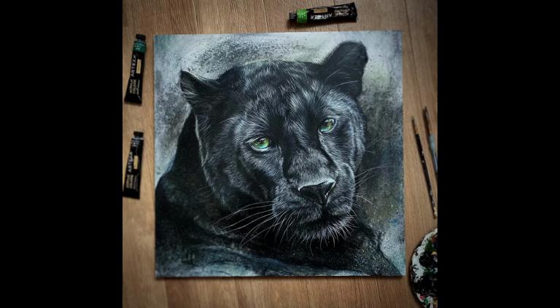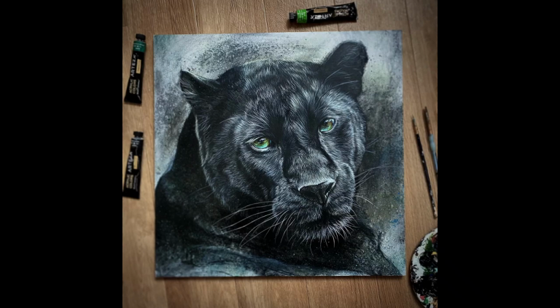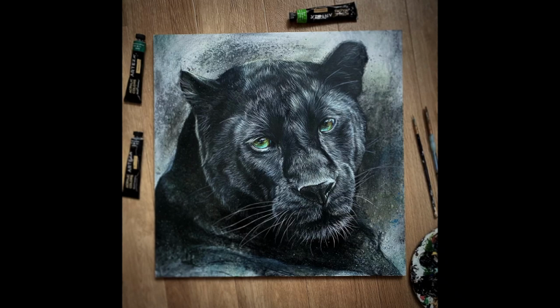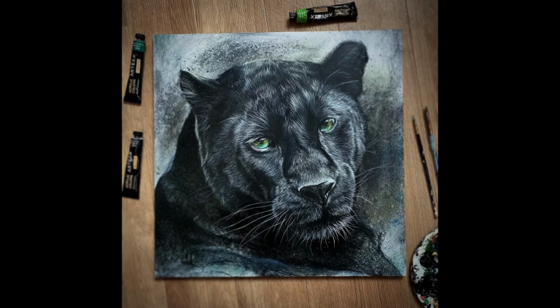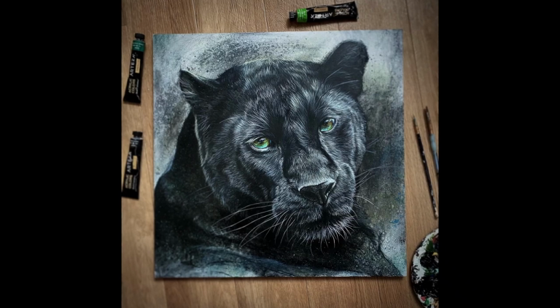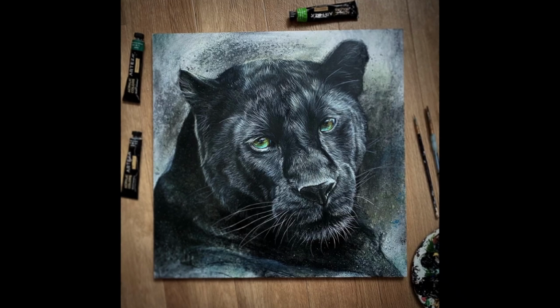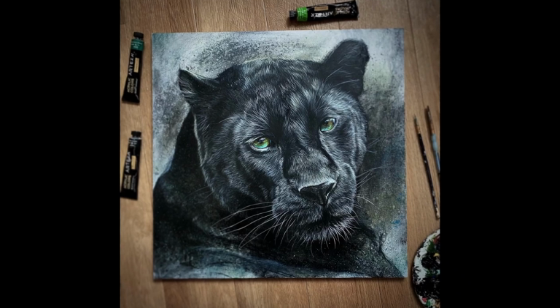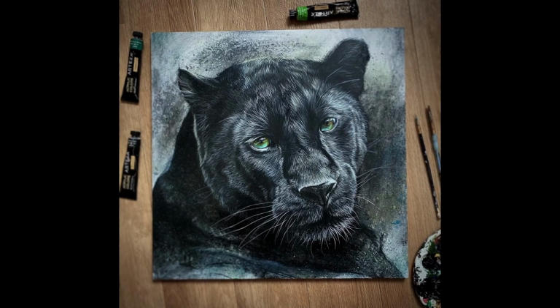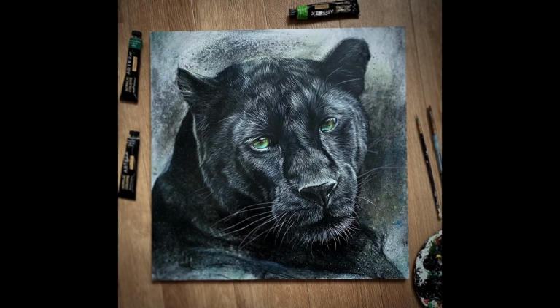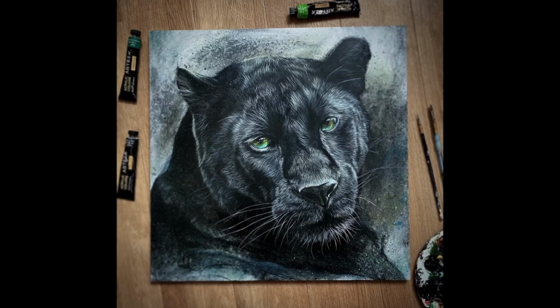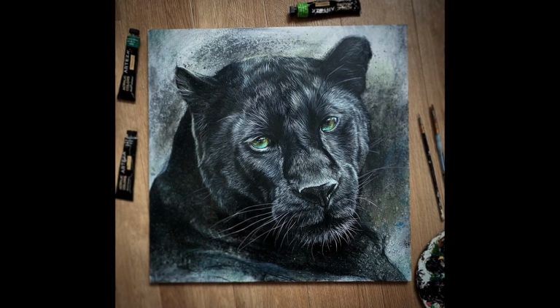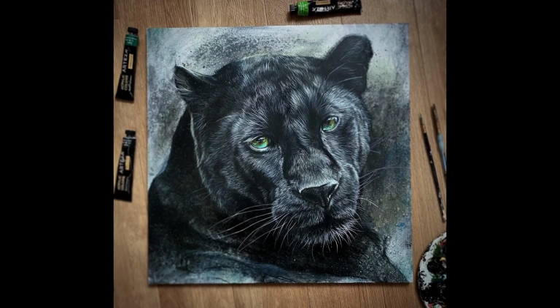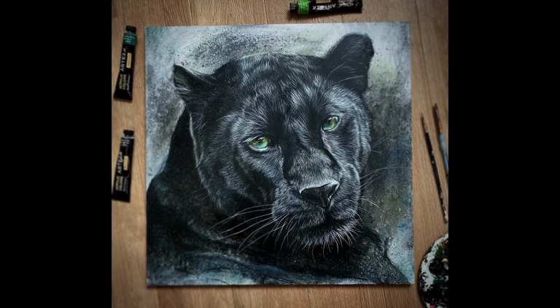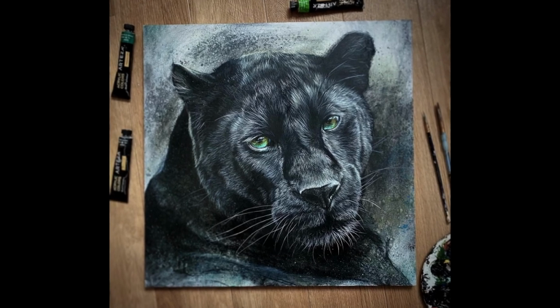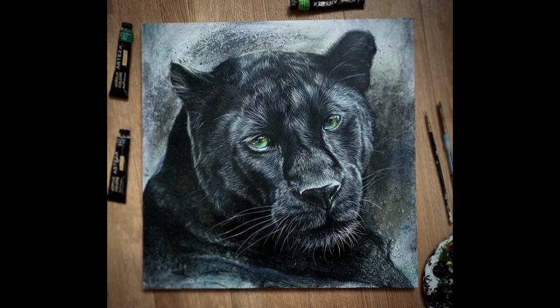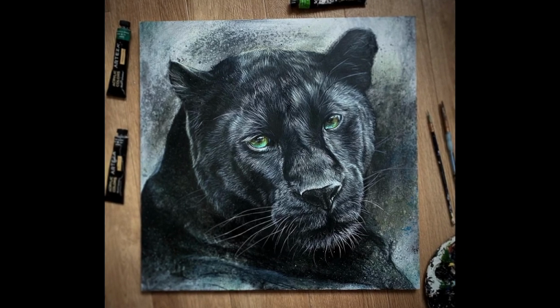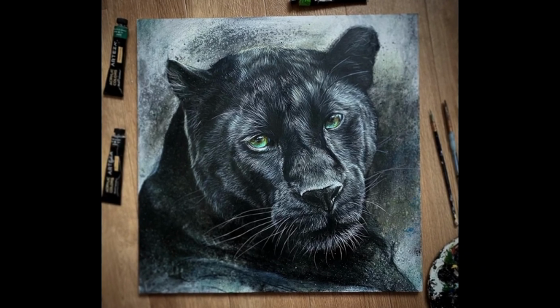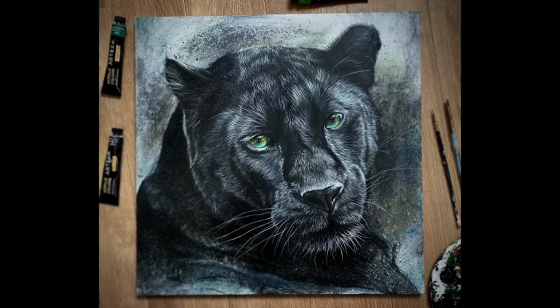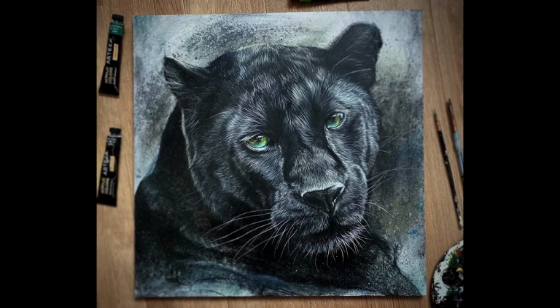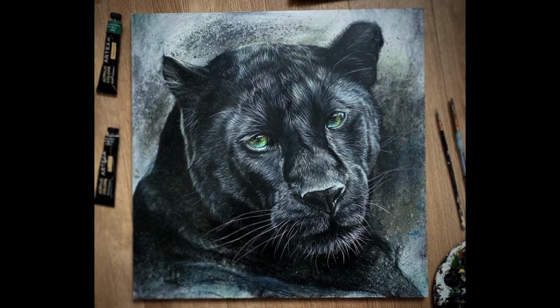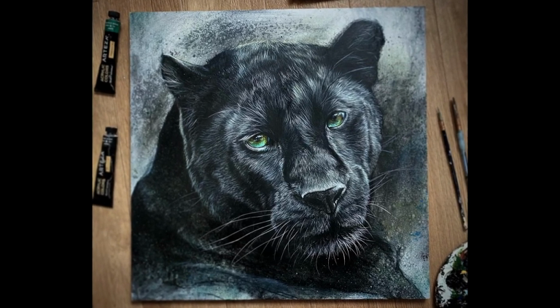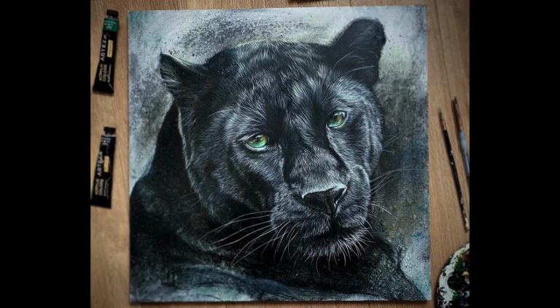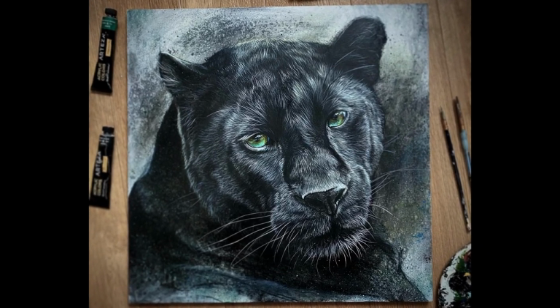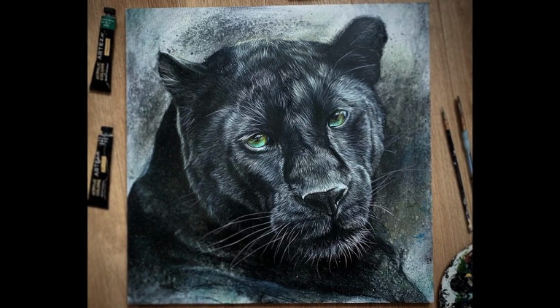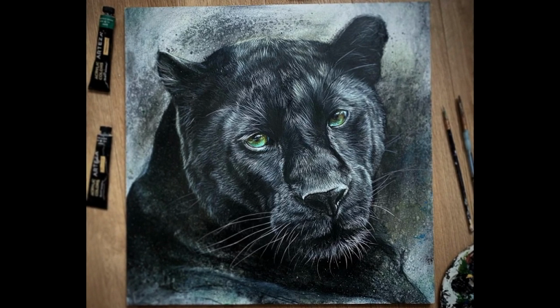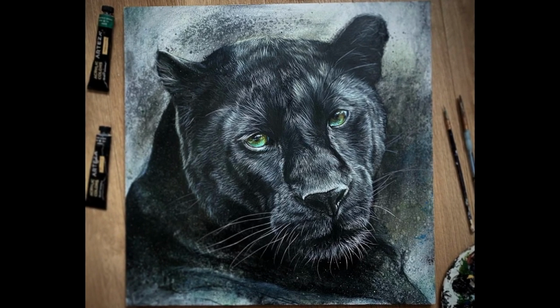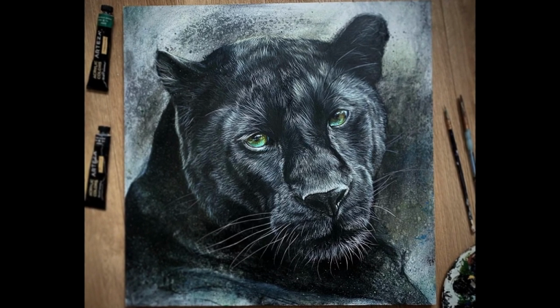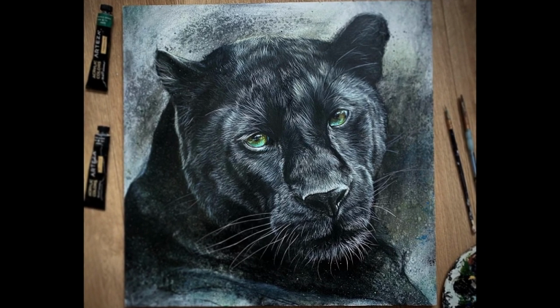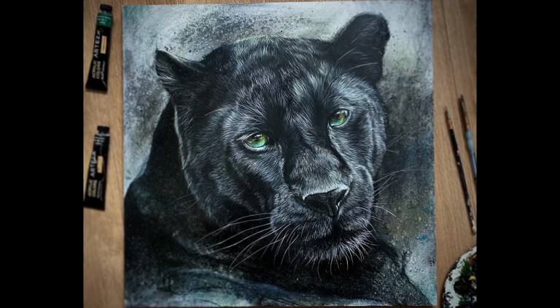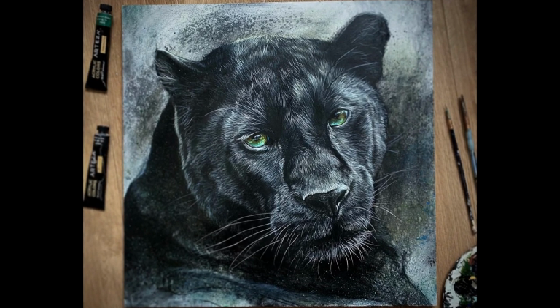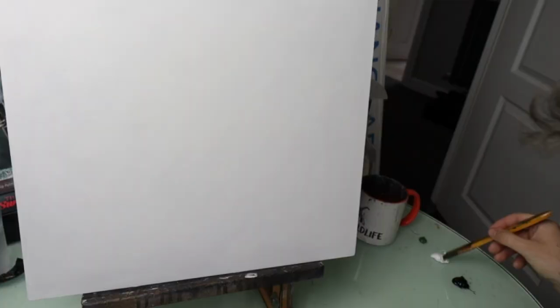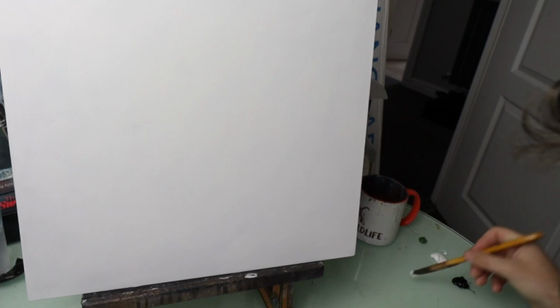Hi guys, it's Daniel. Welcome to Studio Wildlife. In today's video I'm going to show you how to paint this black leopard.